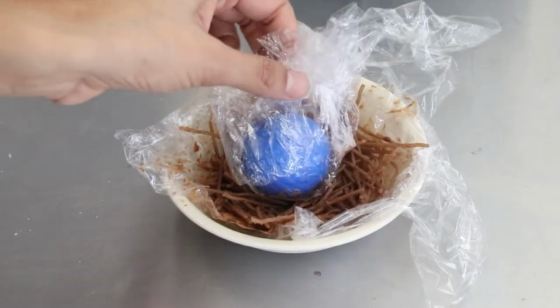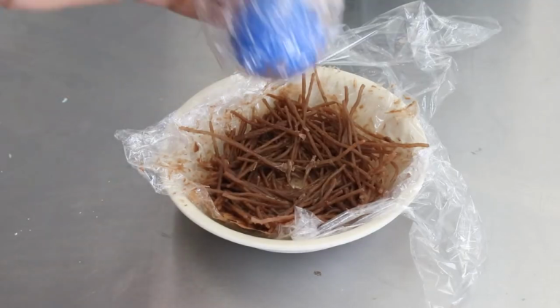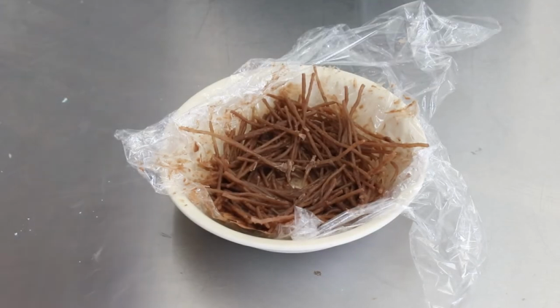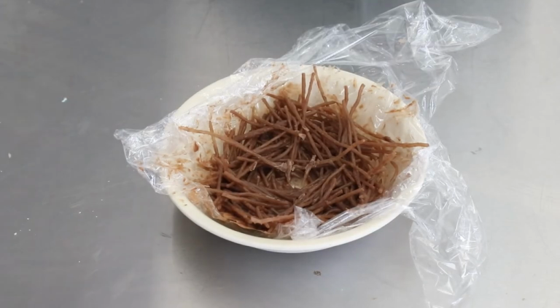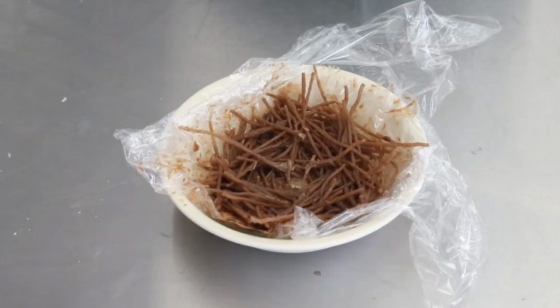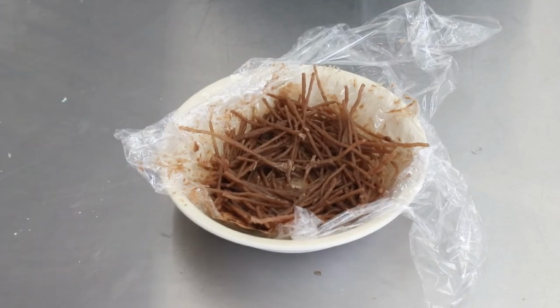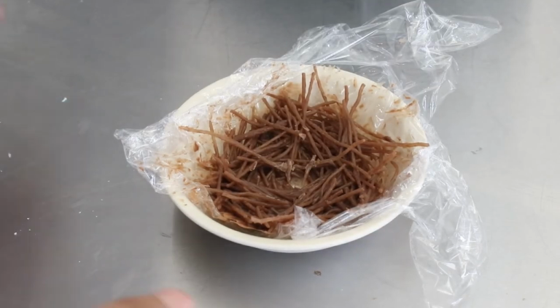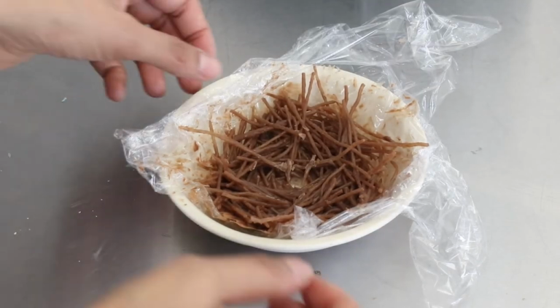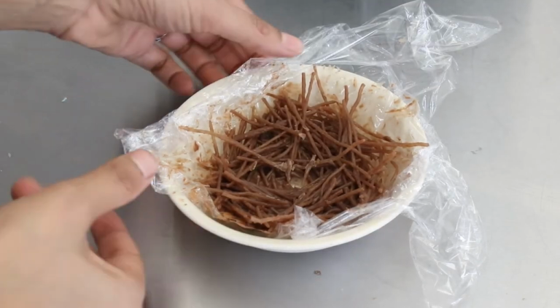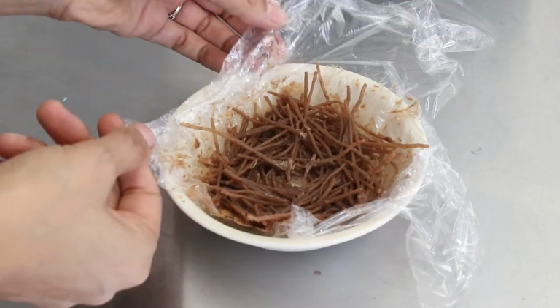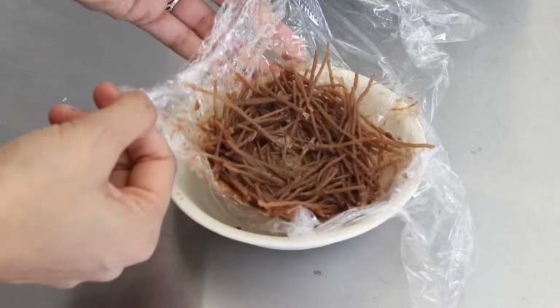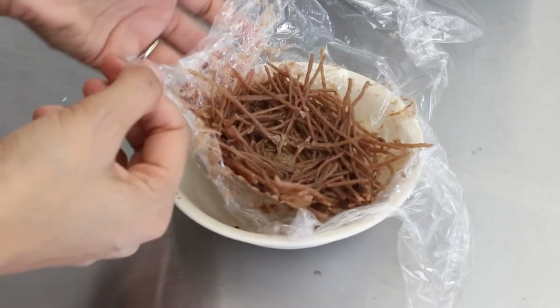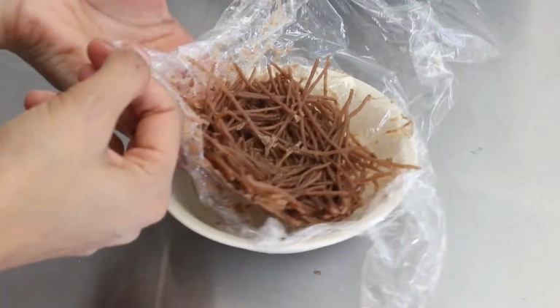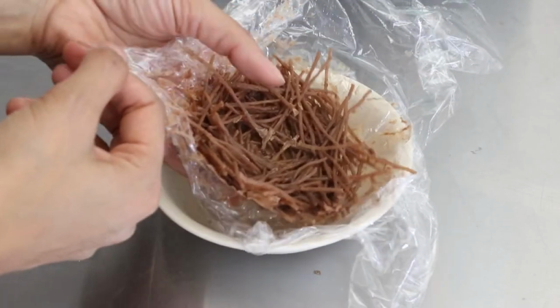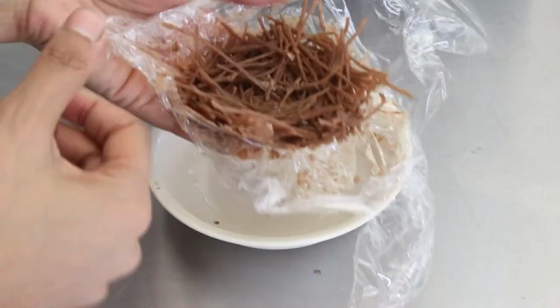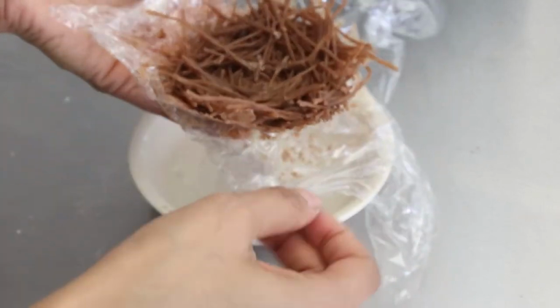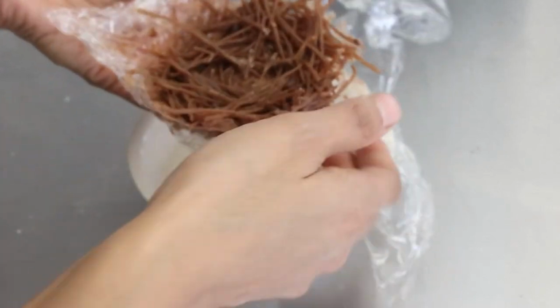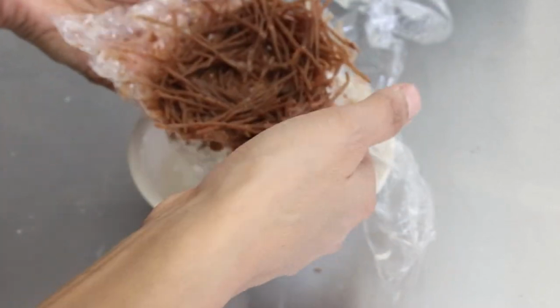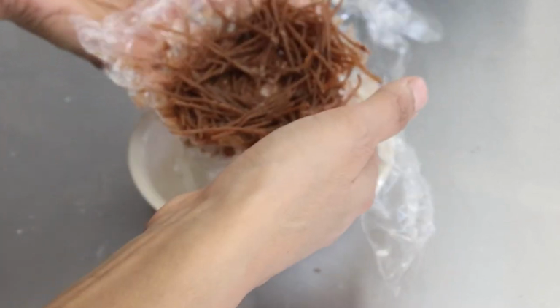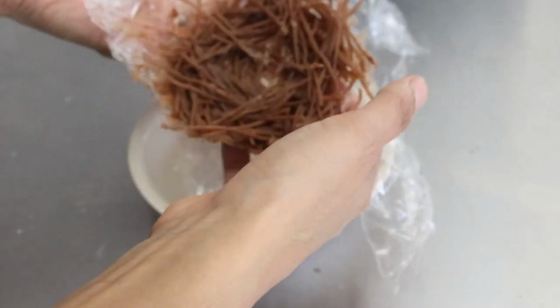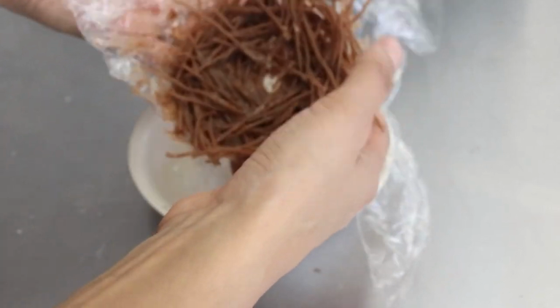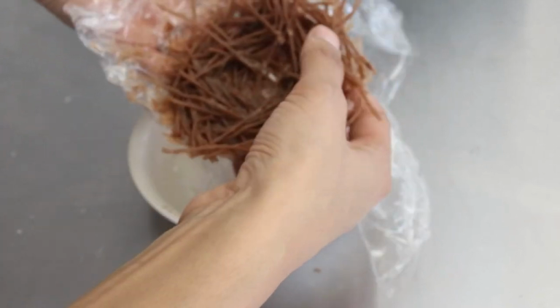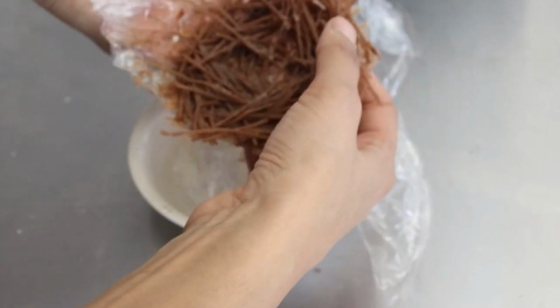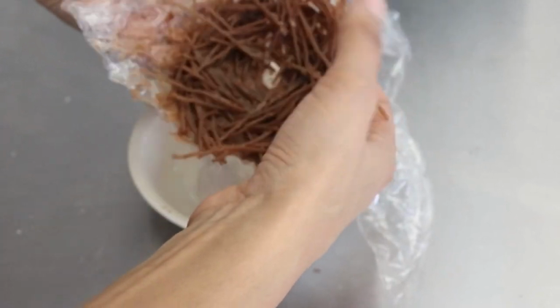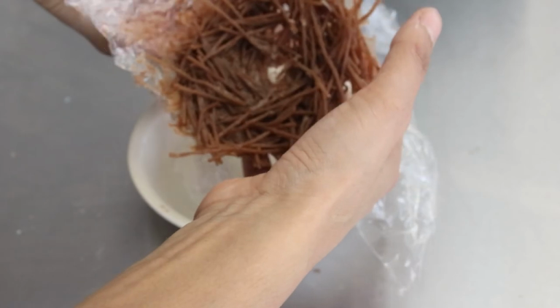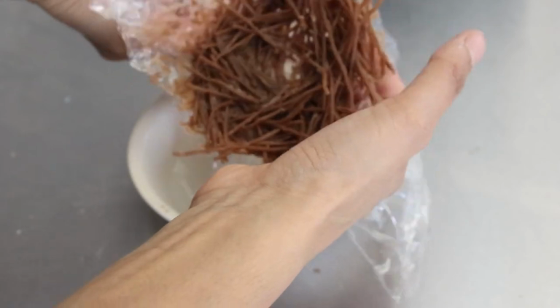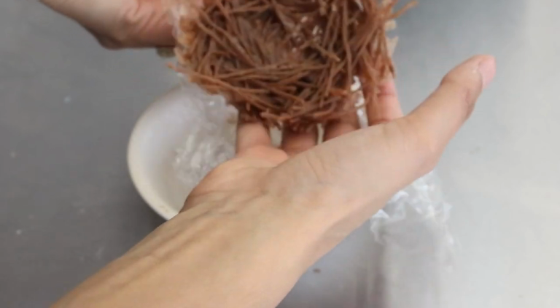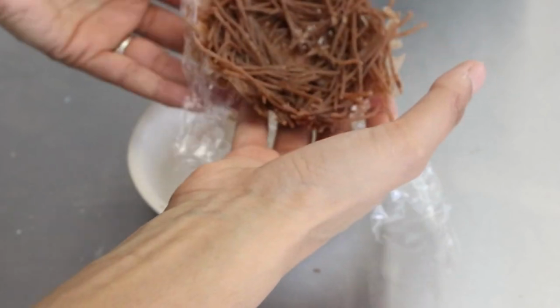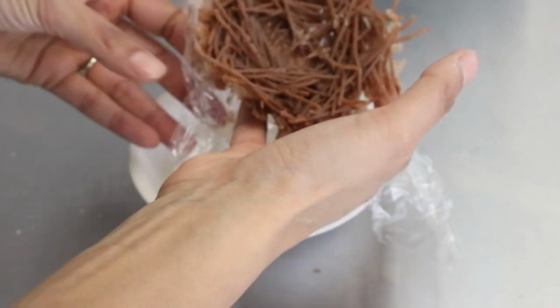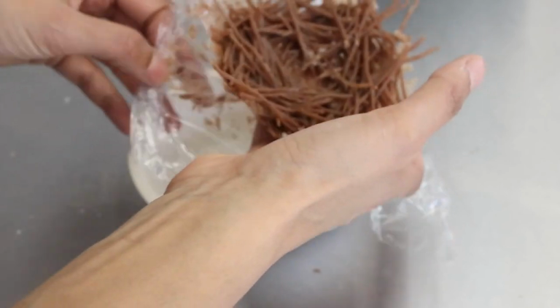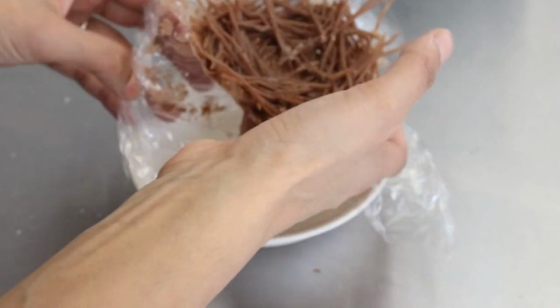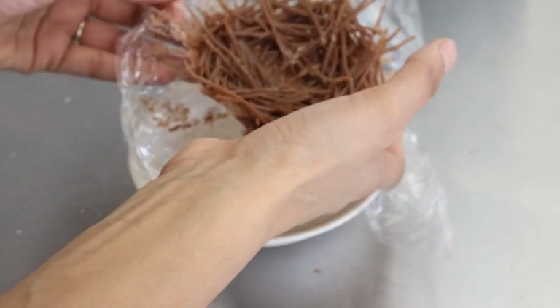I placed the nest on top of the cake and topped it off with some mini eggs. I'm so happy that the nest totally worked out.